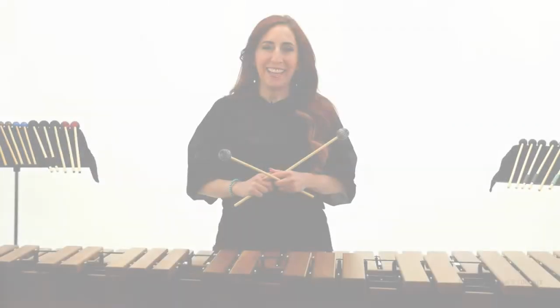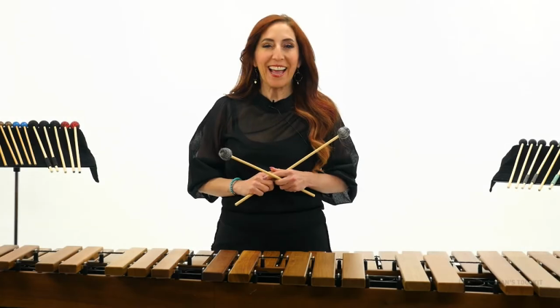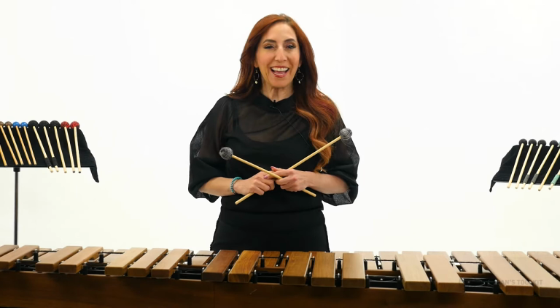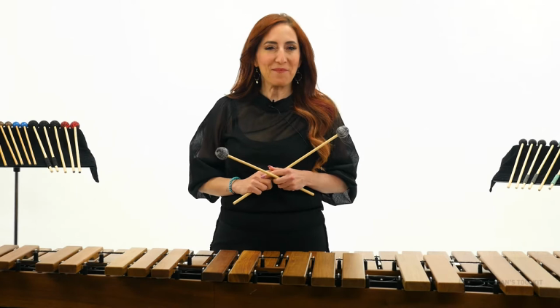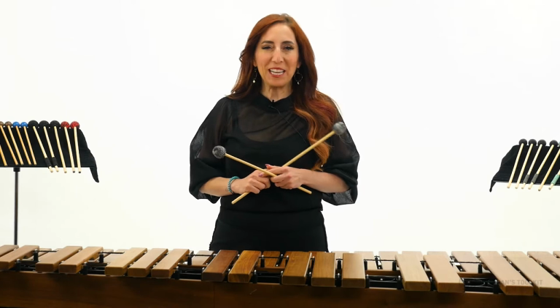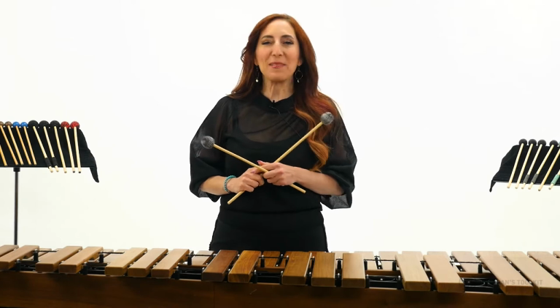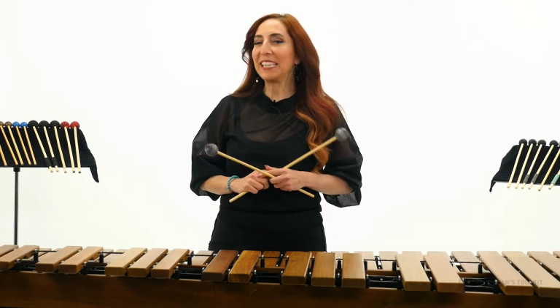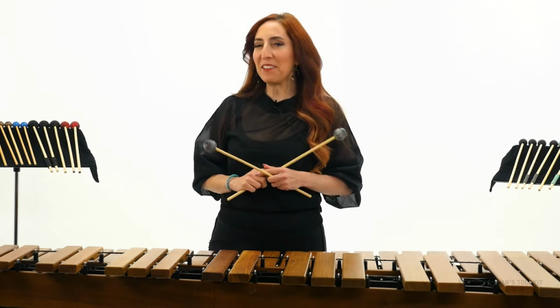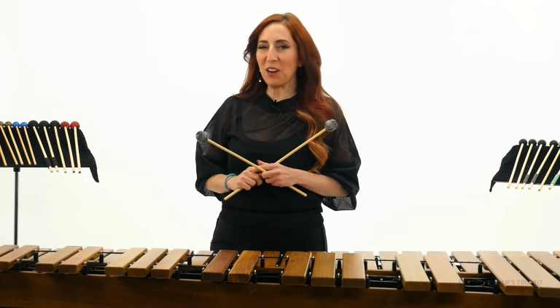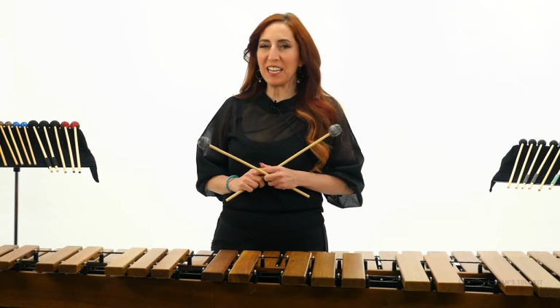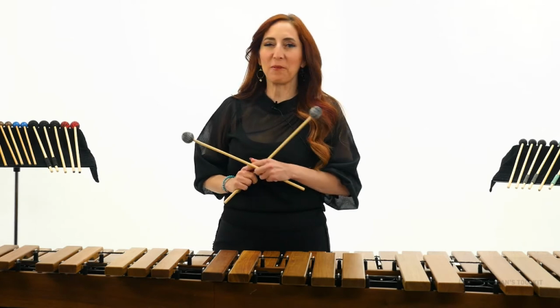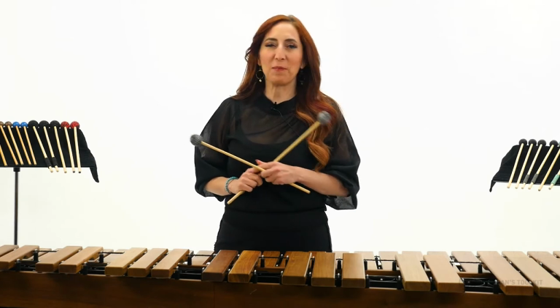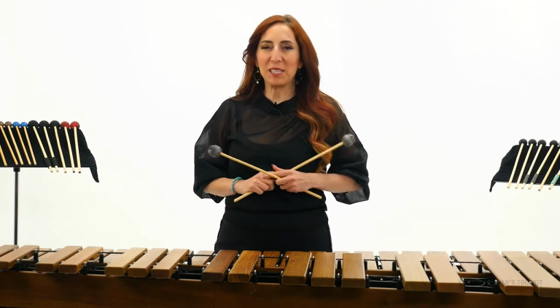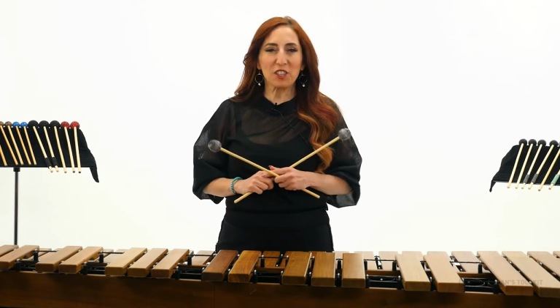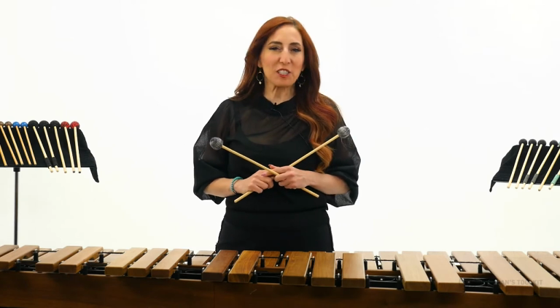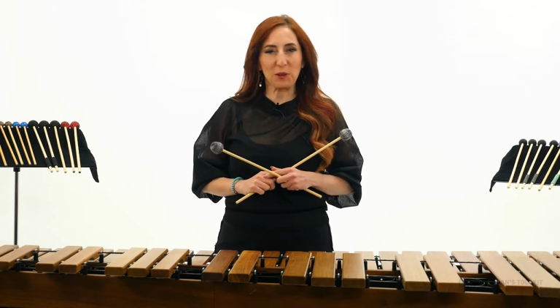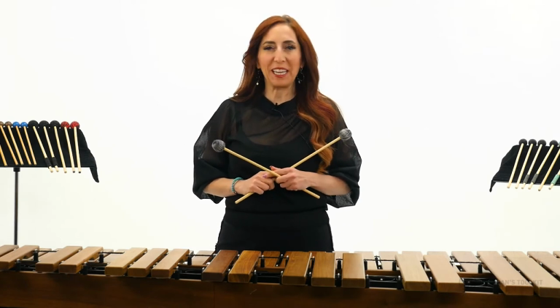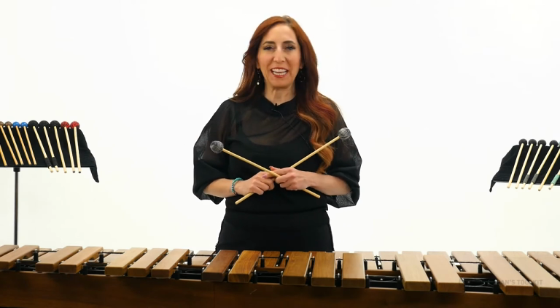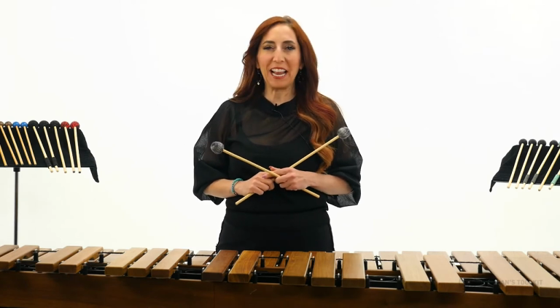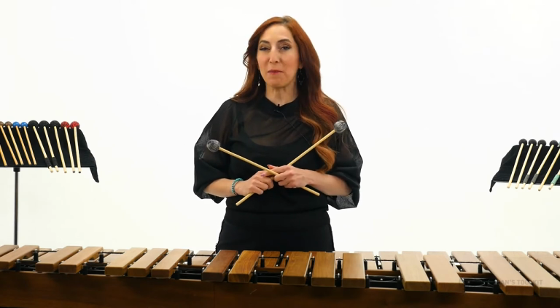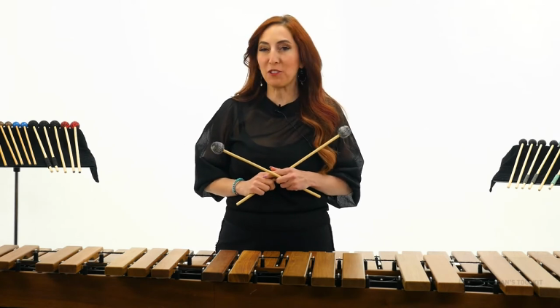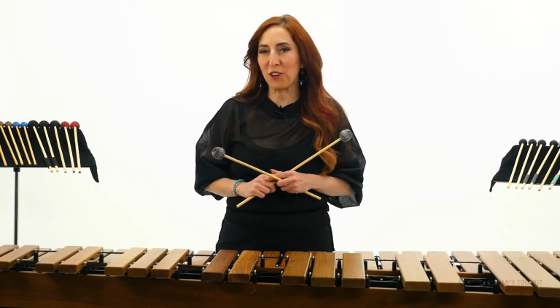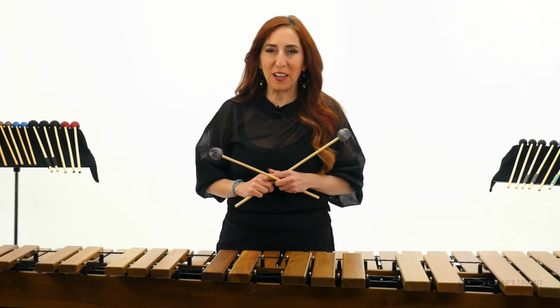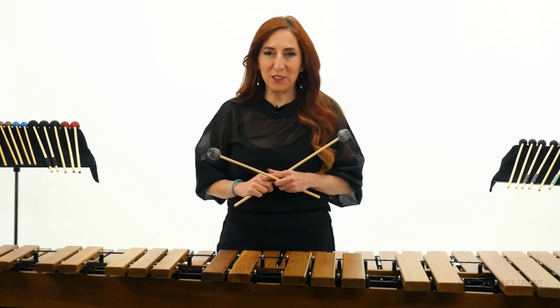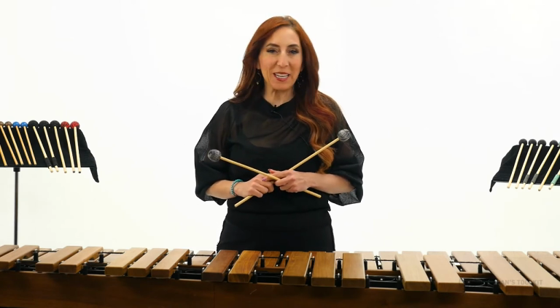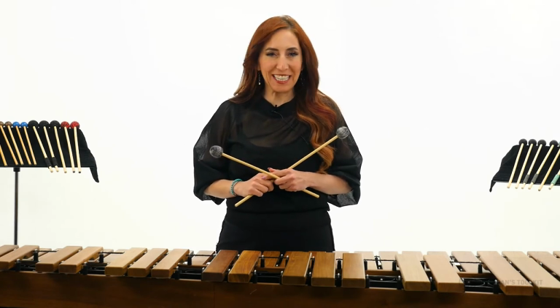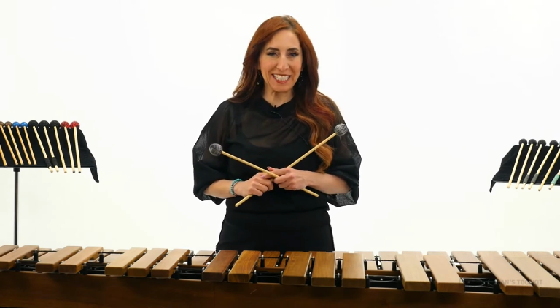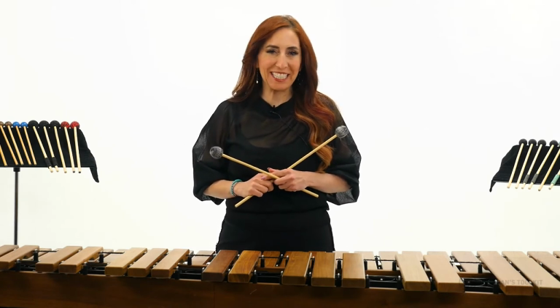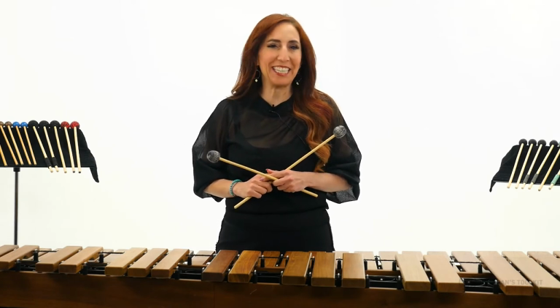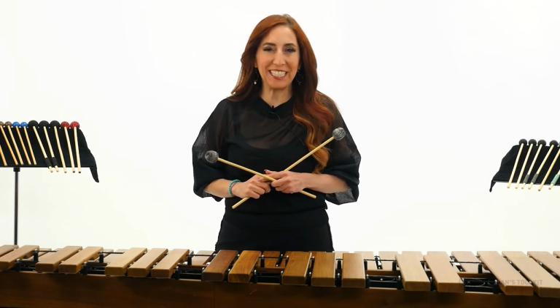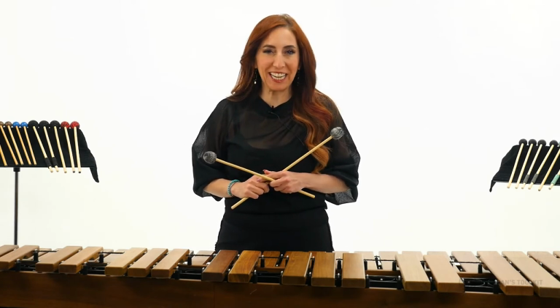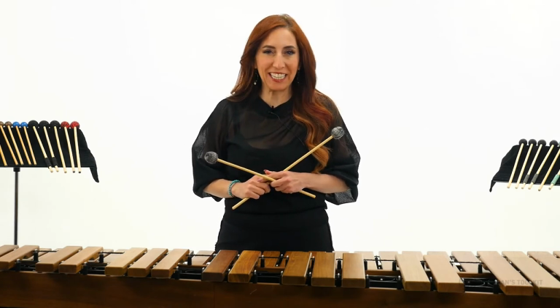Hi, my name is Lynn Vartan with Musicians Toolkit and I'm going to show you how to do a gliss in 60 seconds.